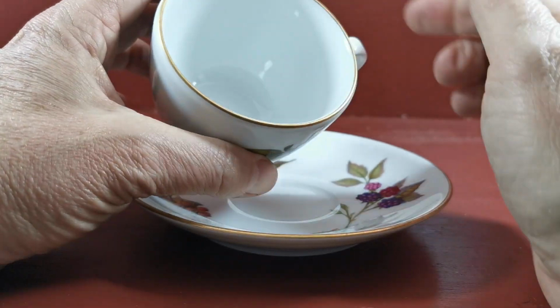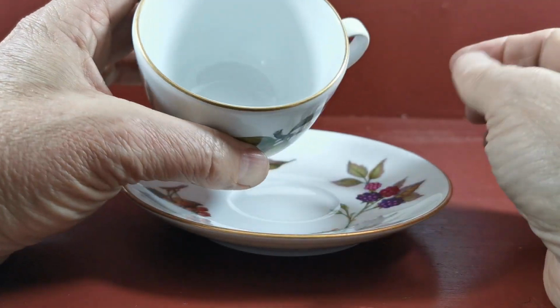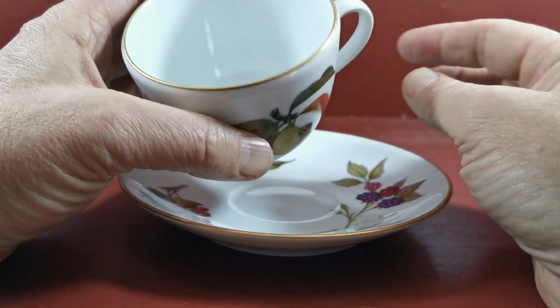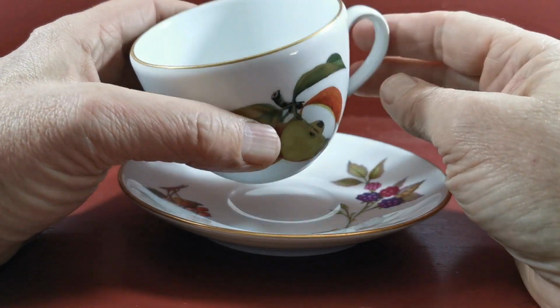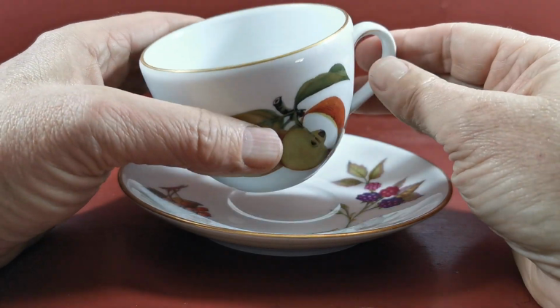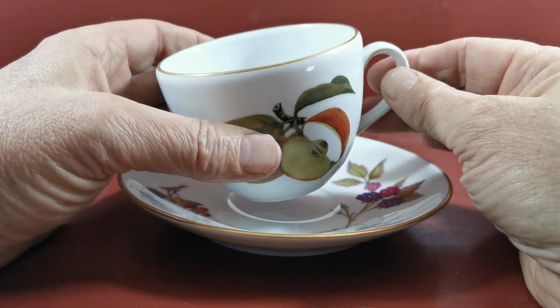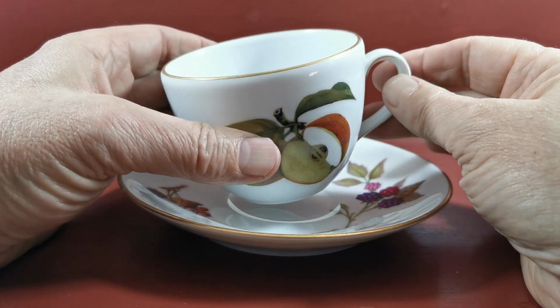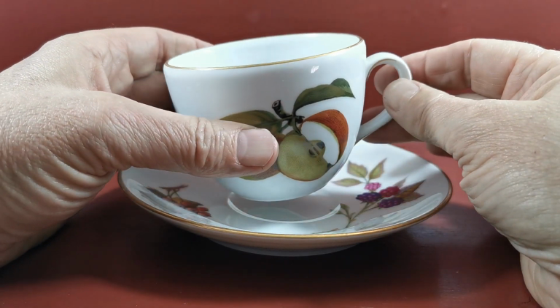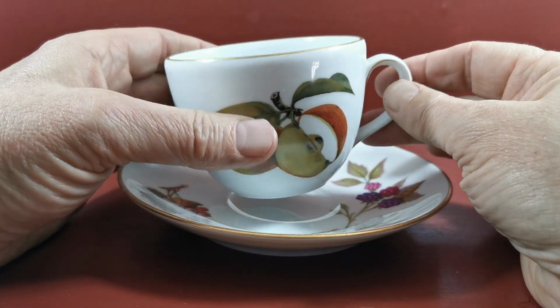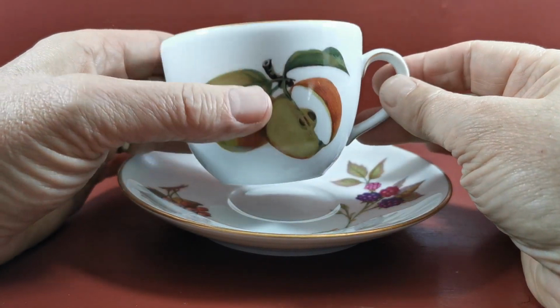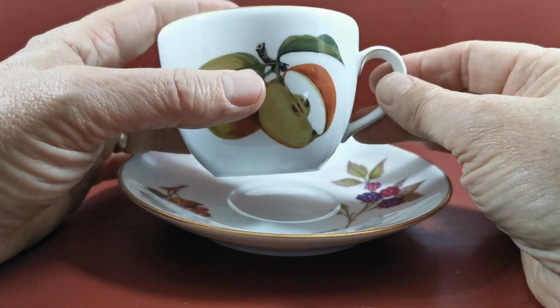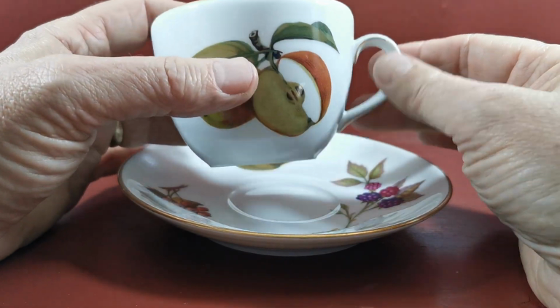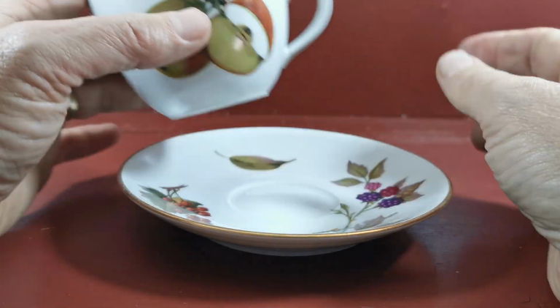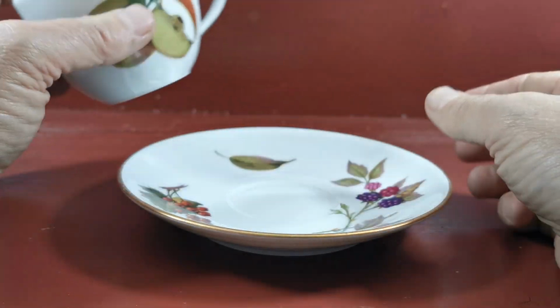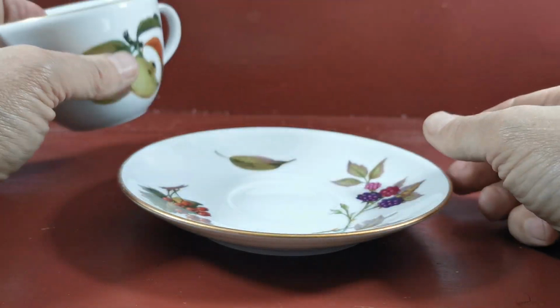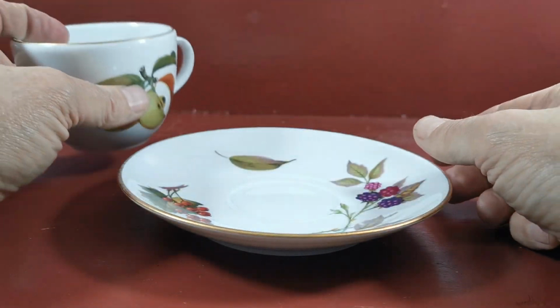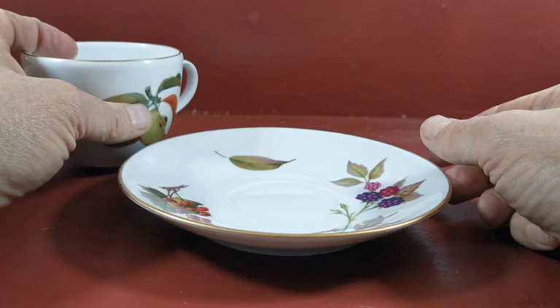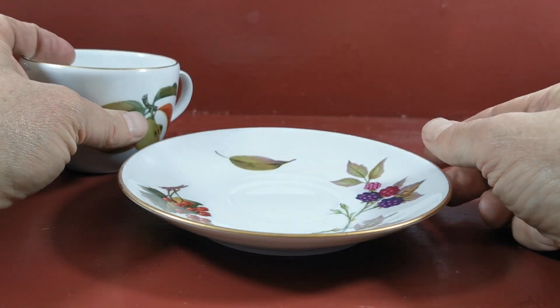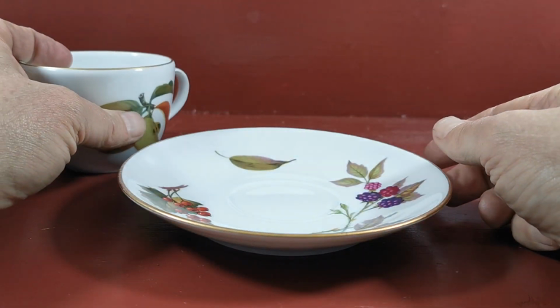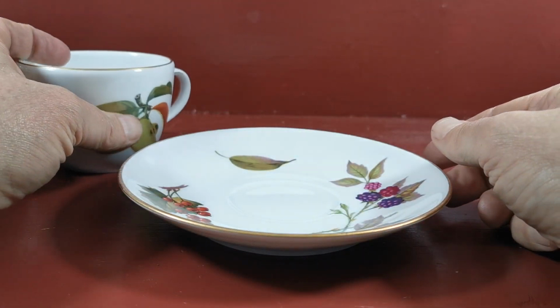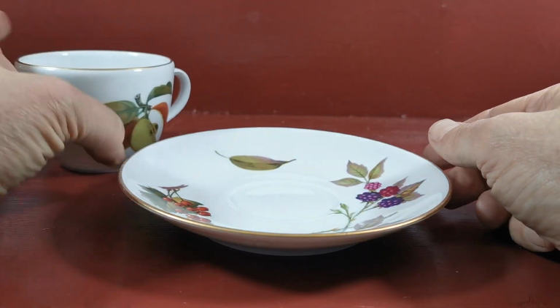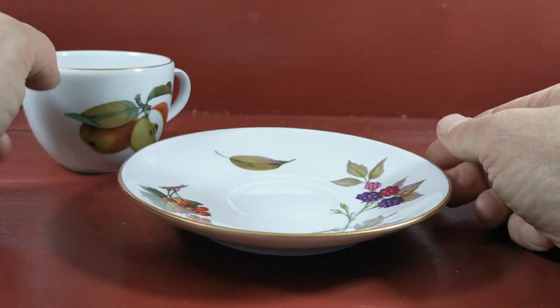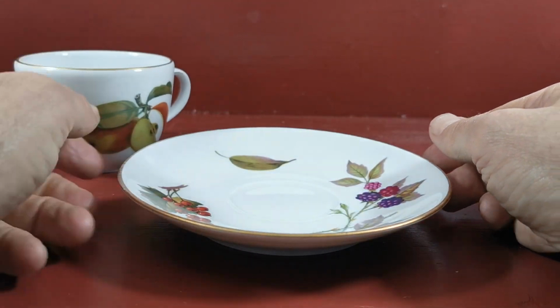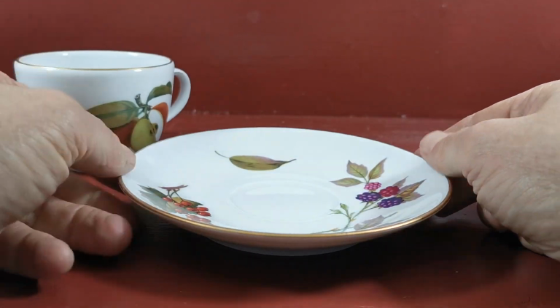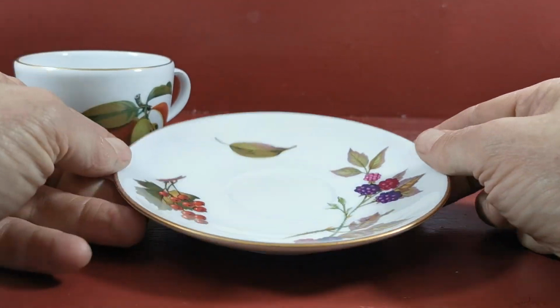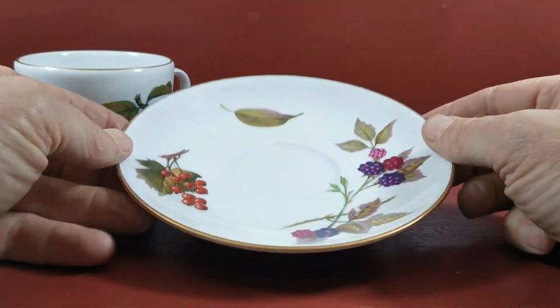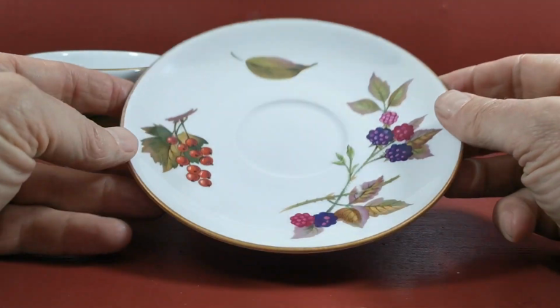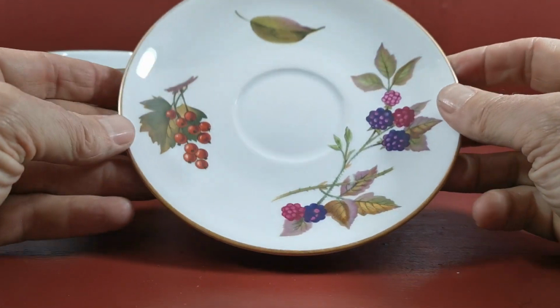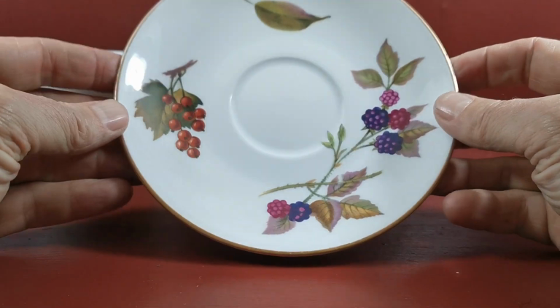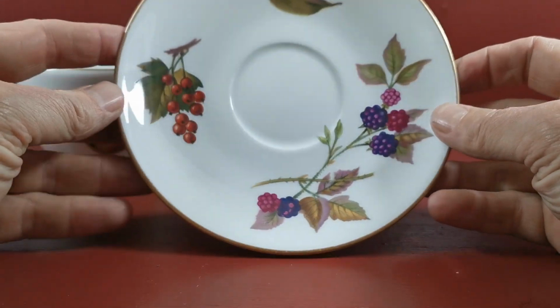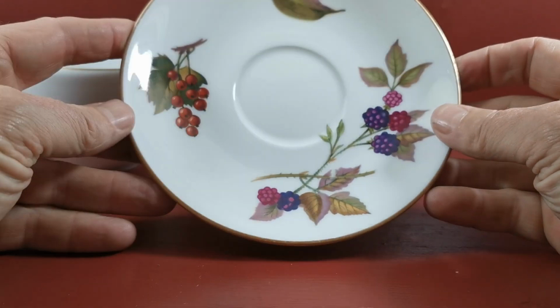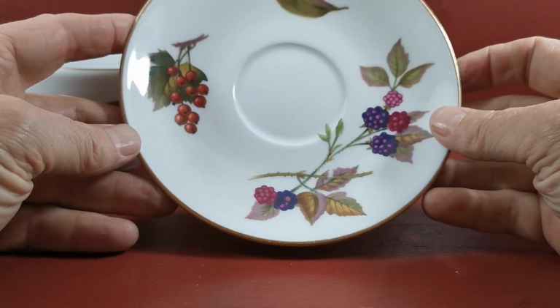Gilt retention on these absolutely mint. Fine, no condition notes on those at all.